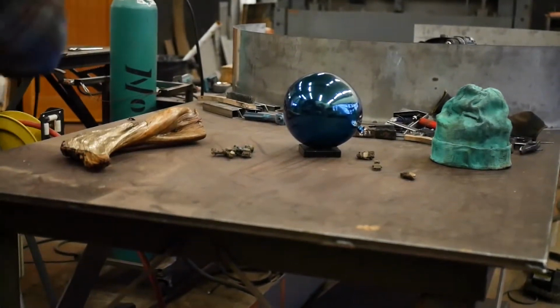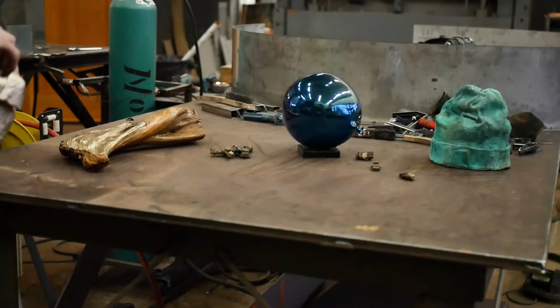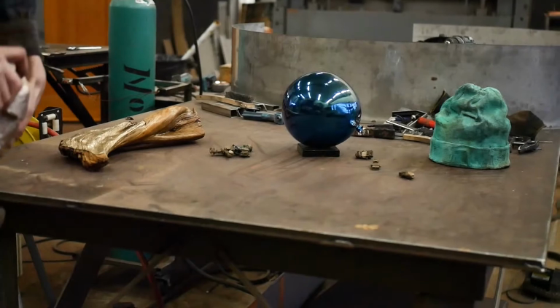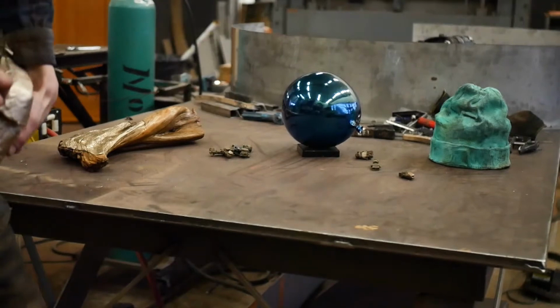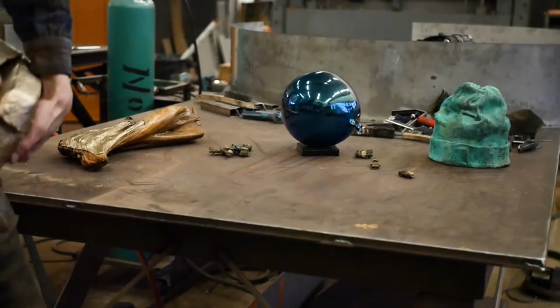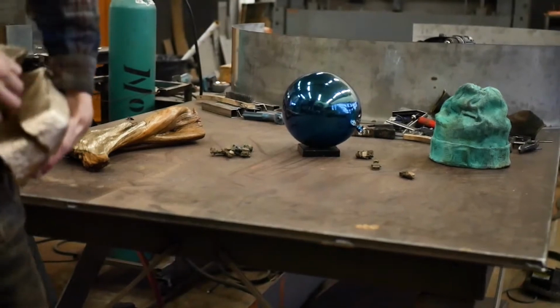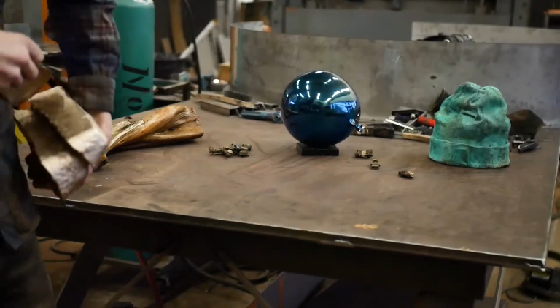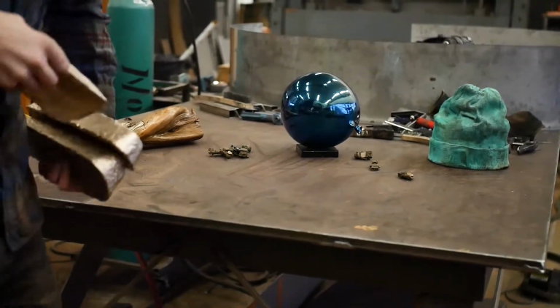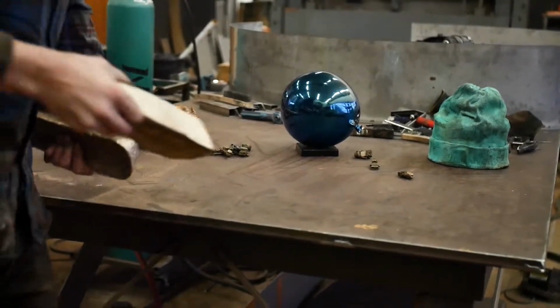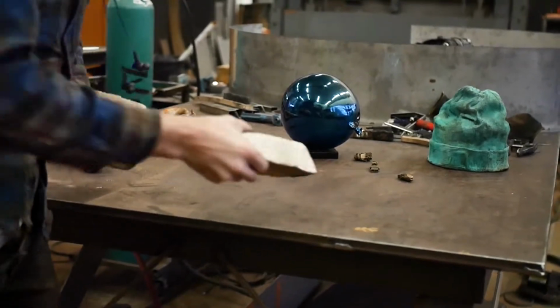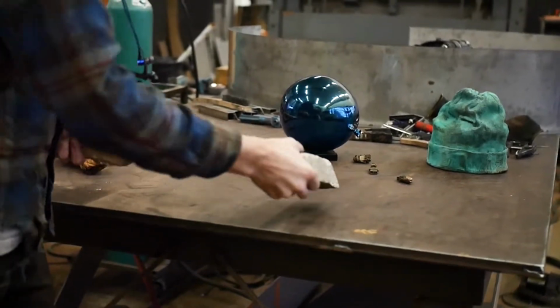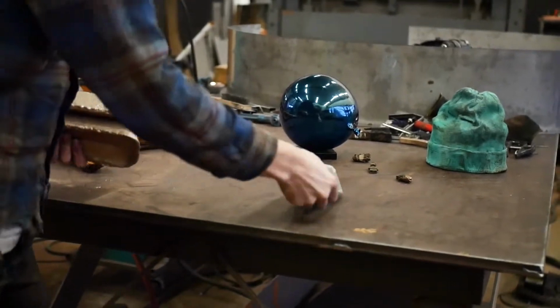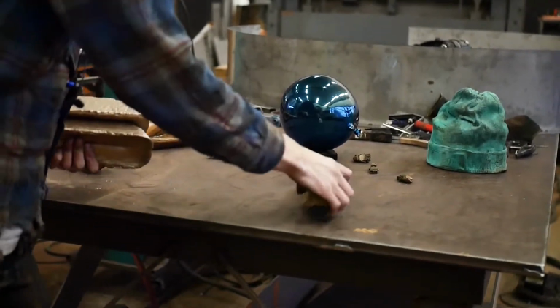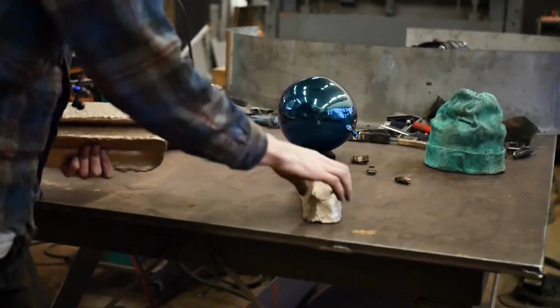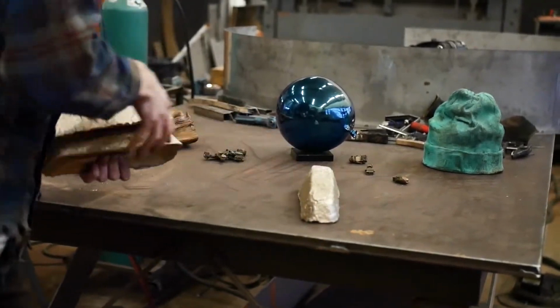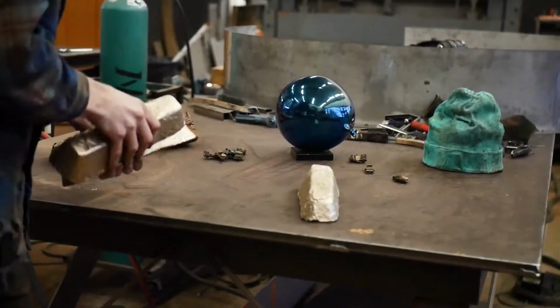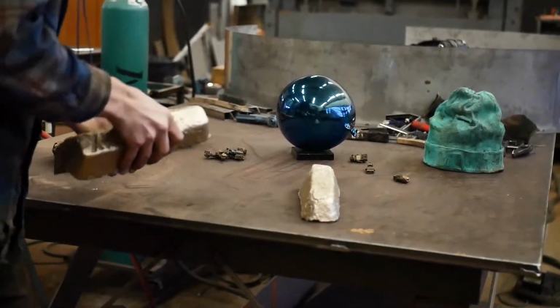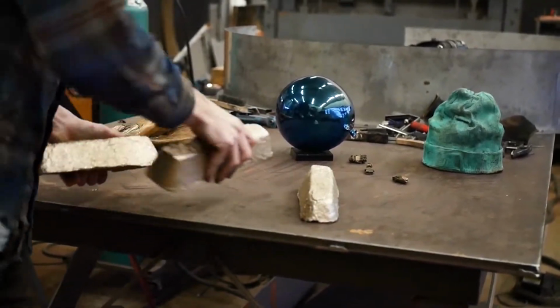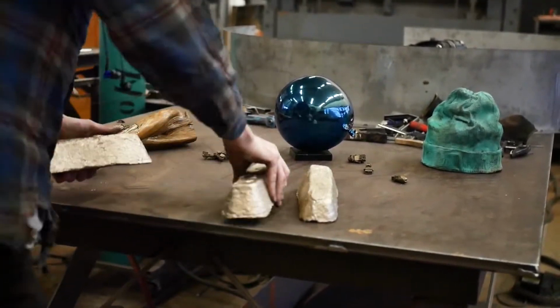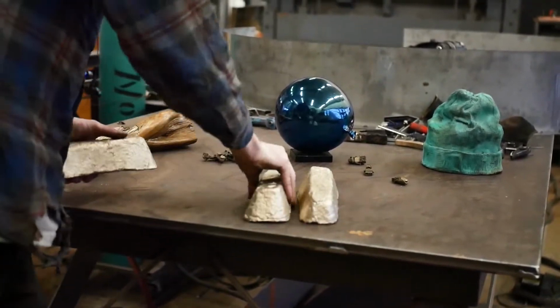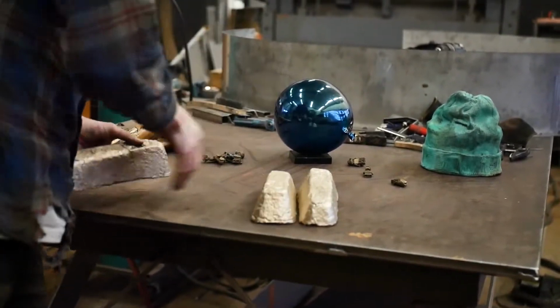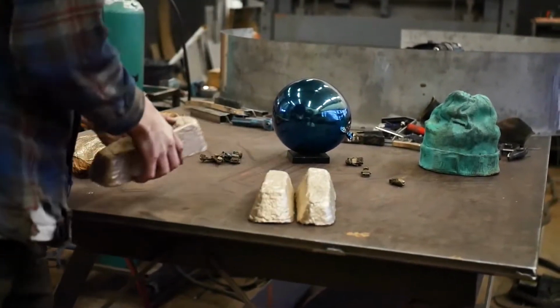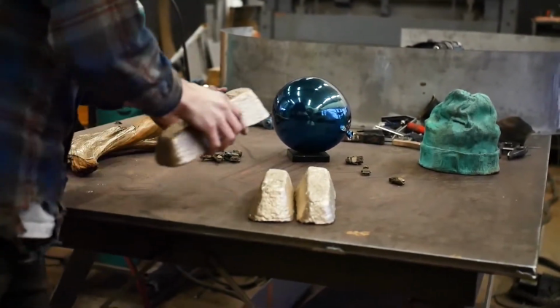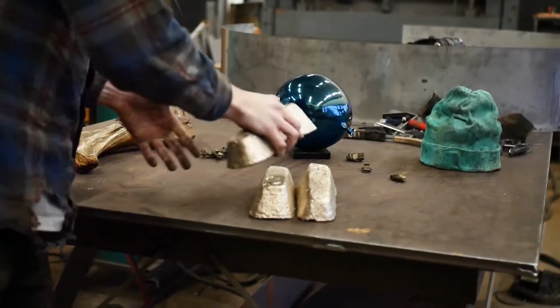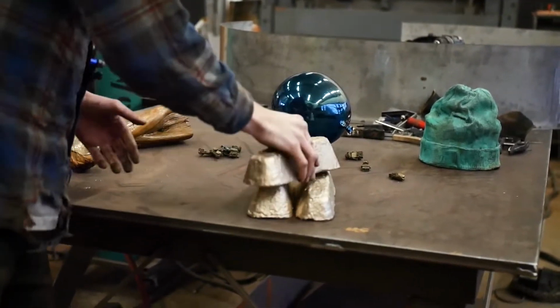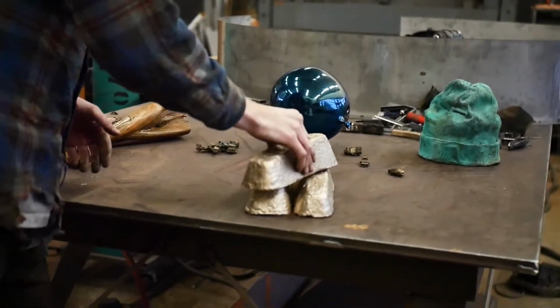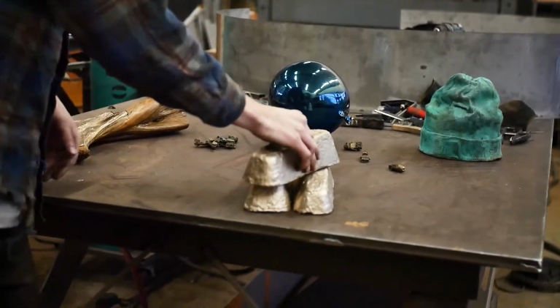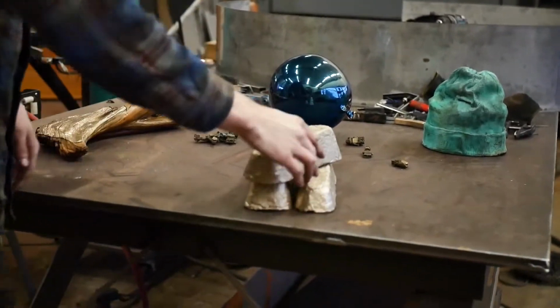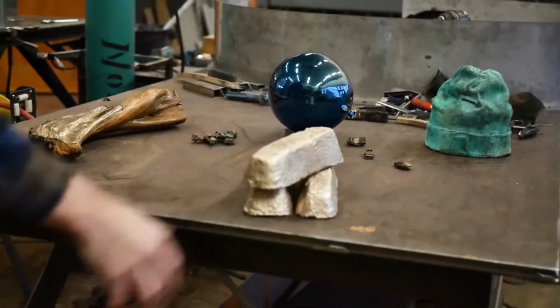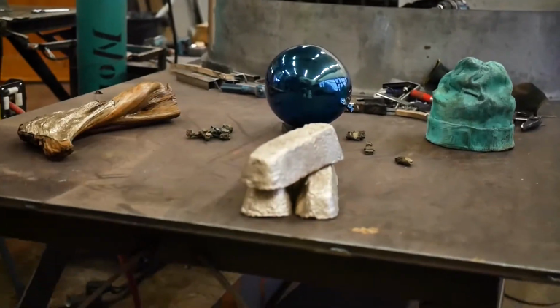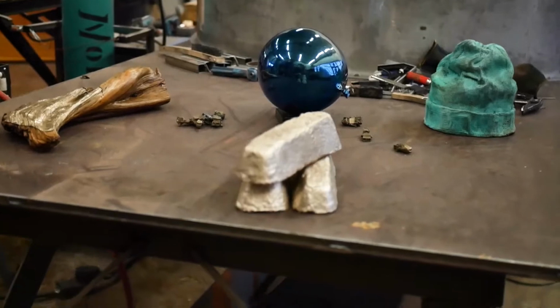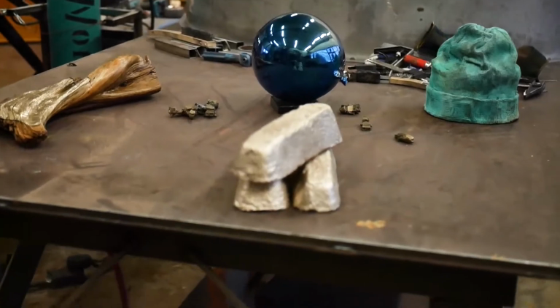Everyone knows the apex of casting is ingots.